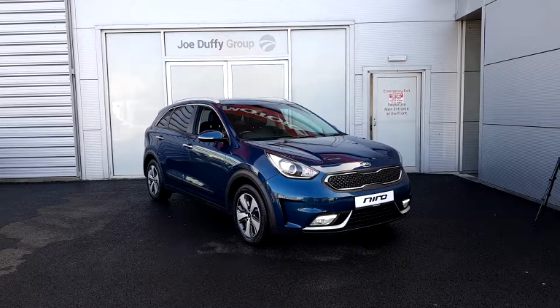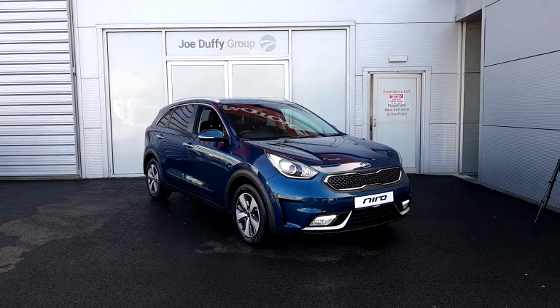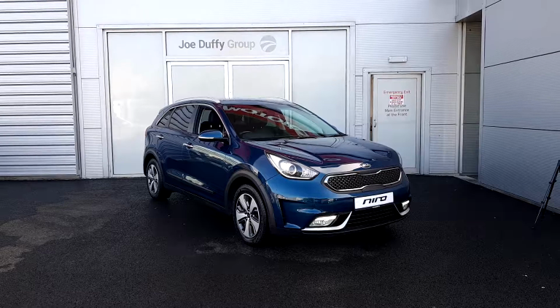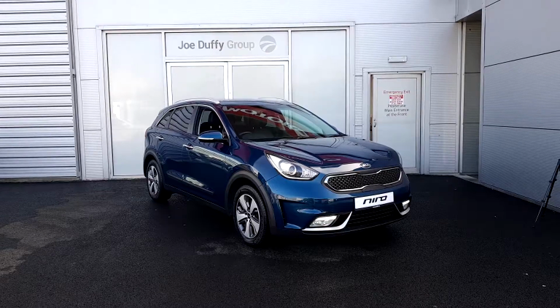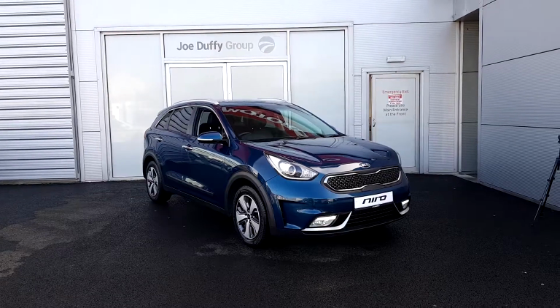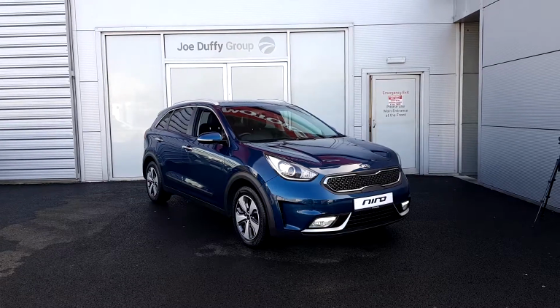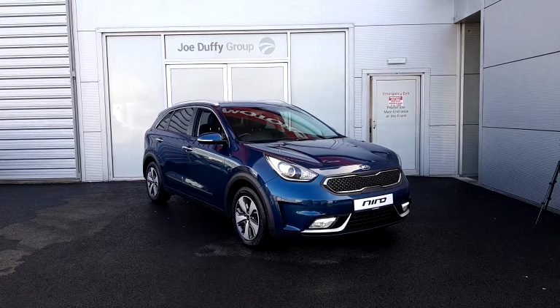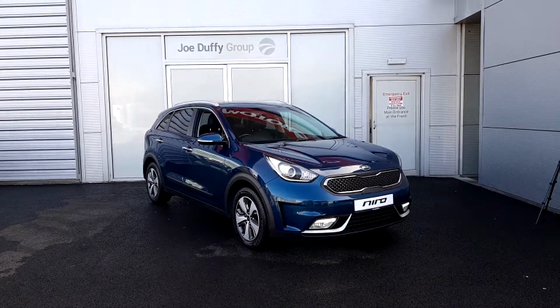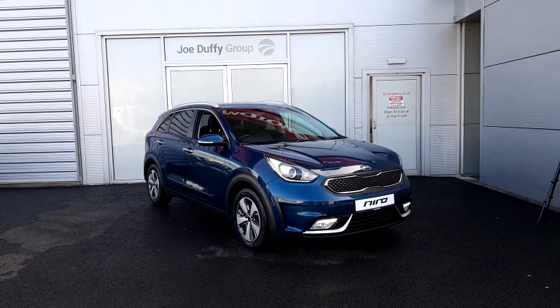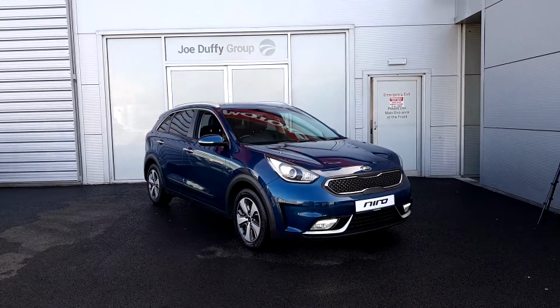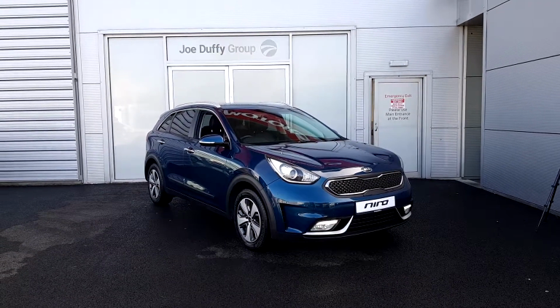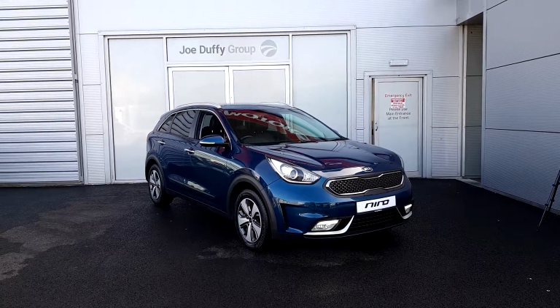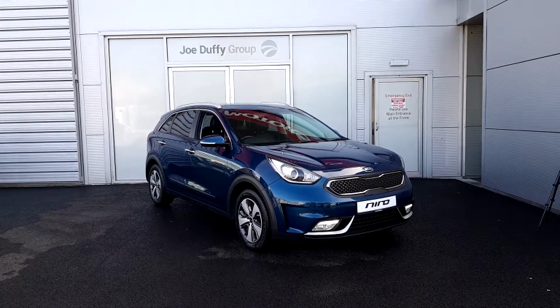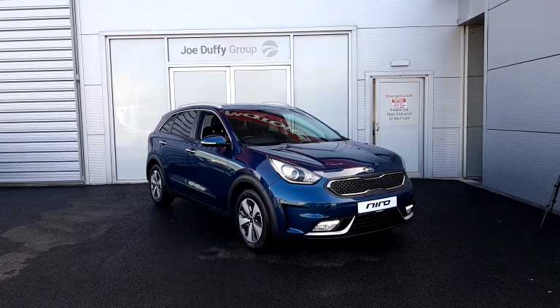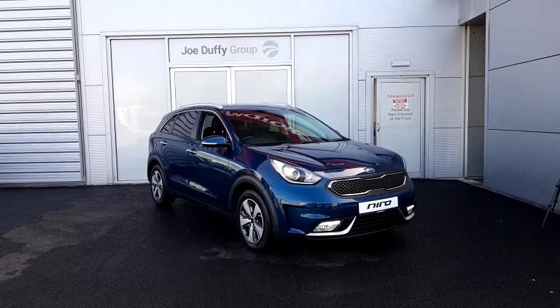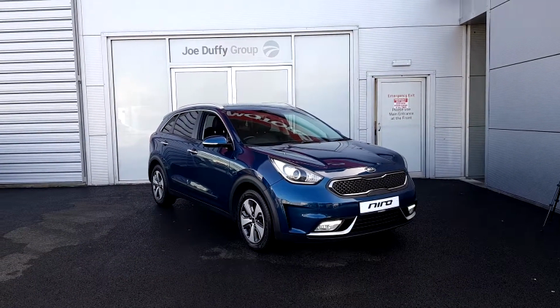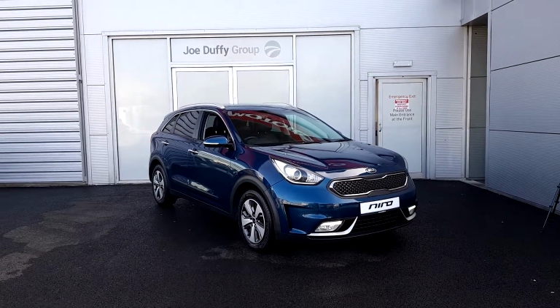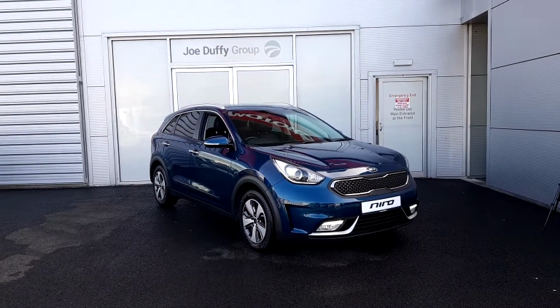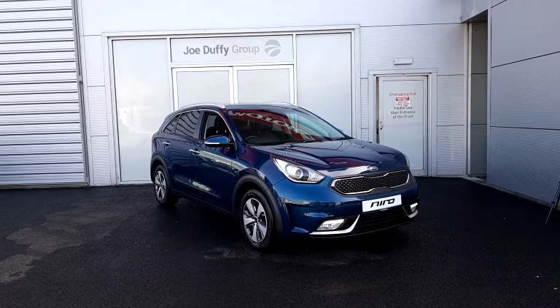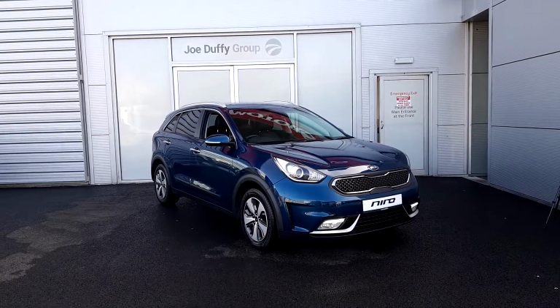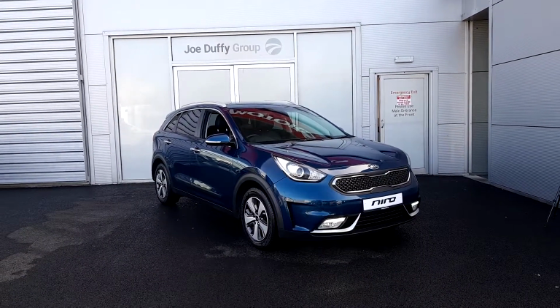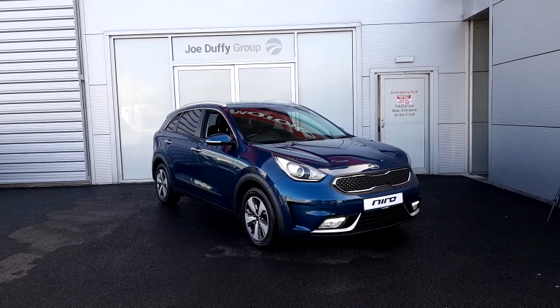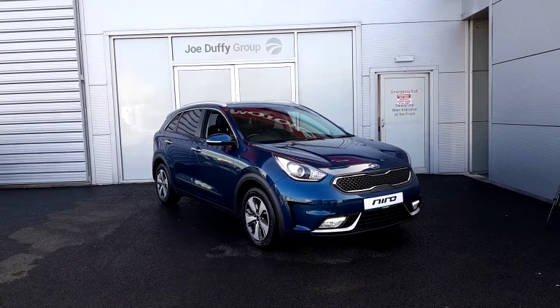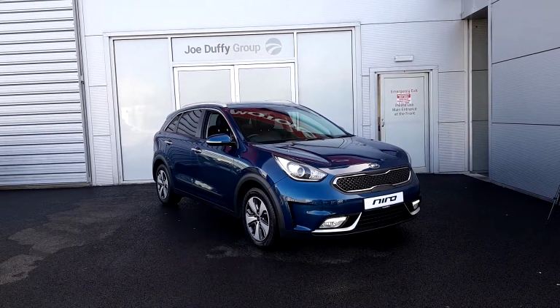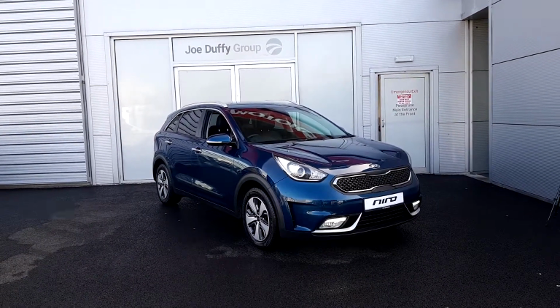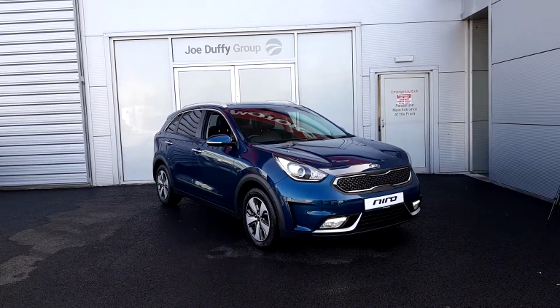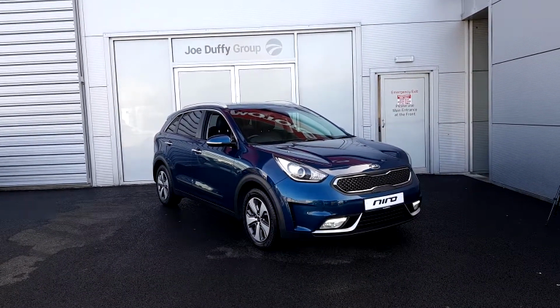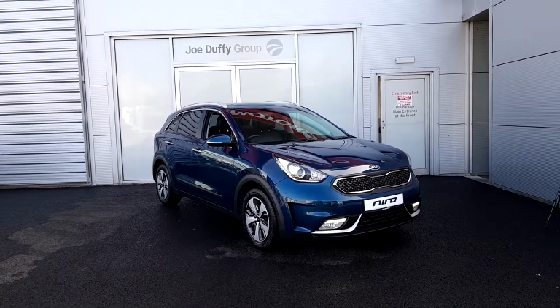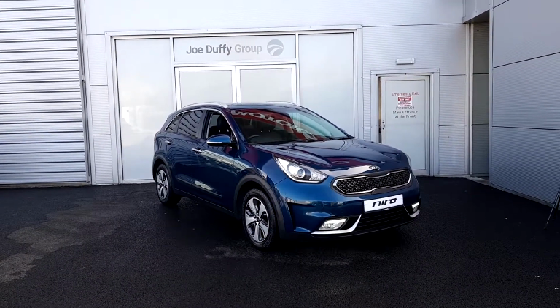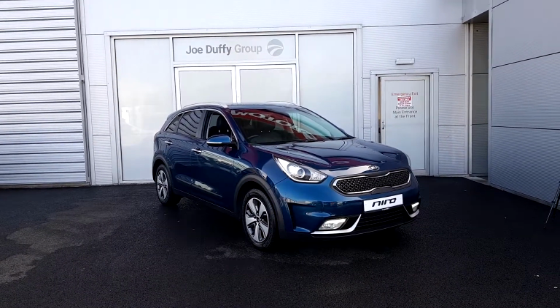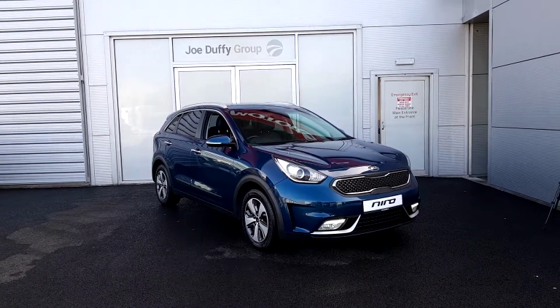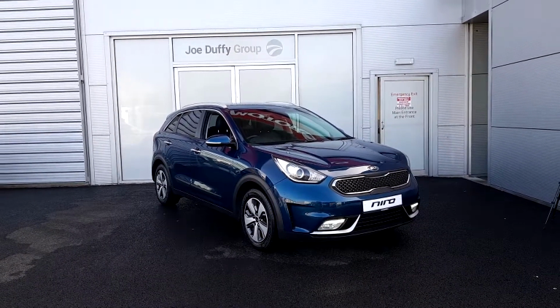Welcome to the Jota for Kia Used Cars Online. Today I want to show you this 2018 Kia Niro Hybrid.